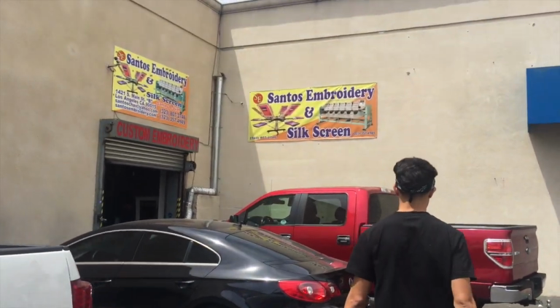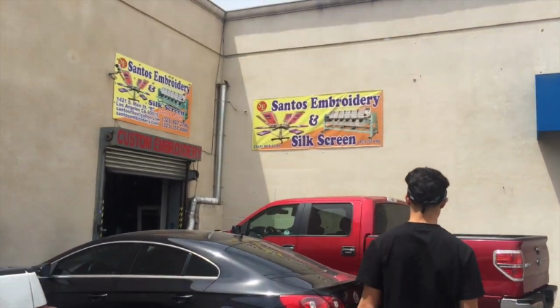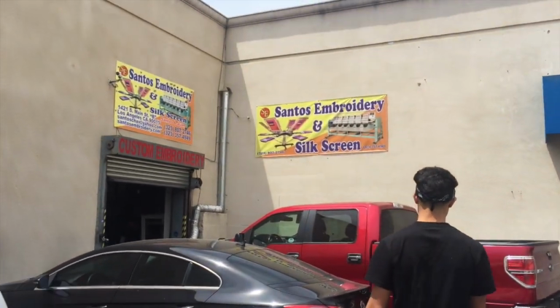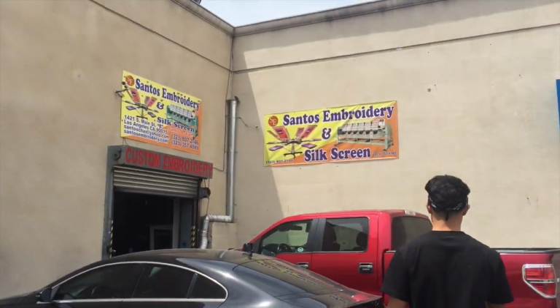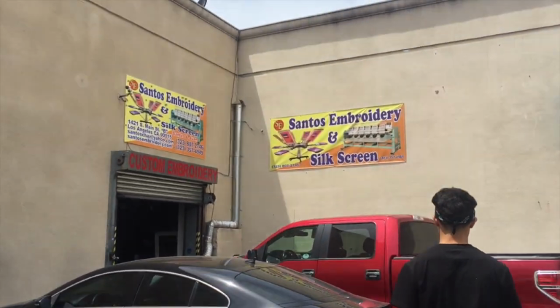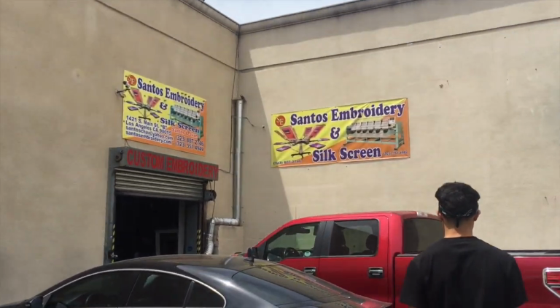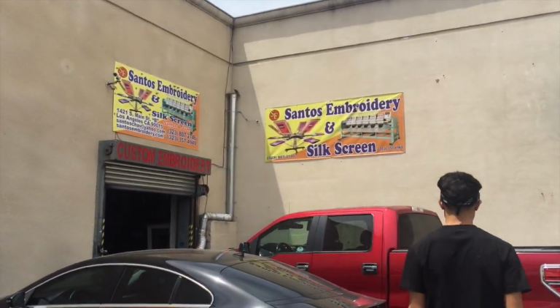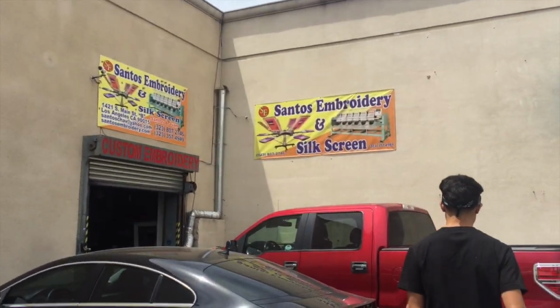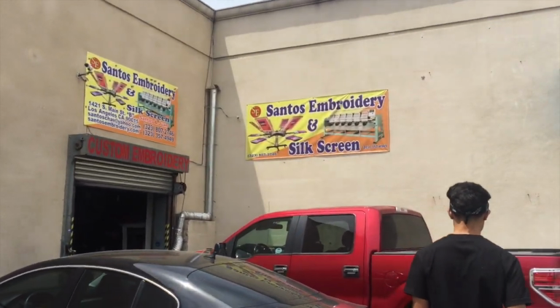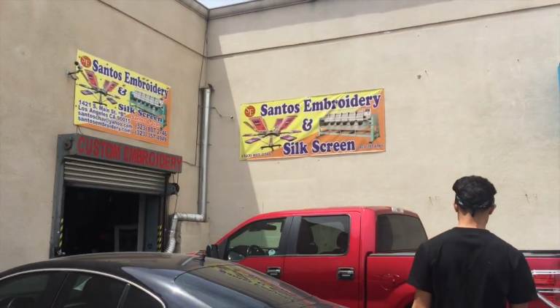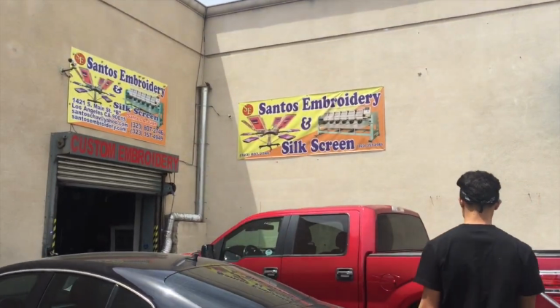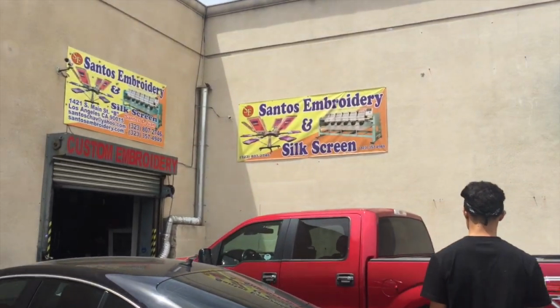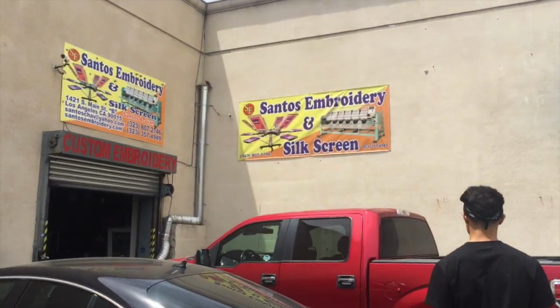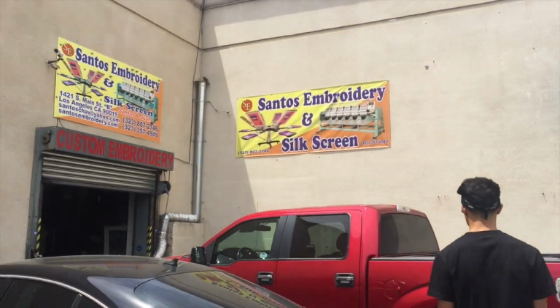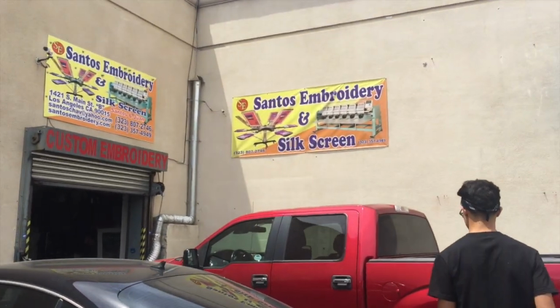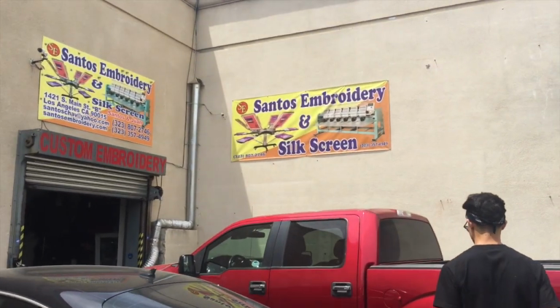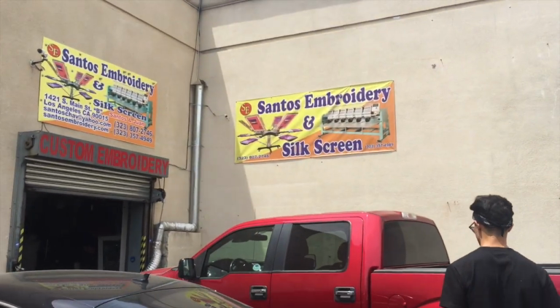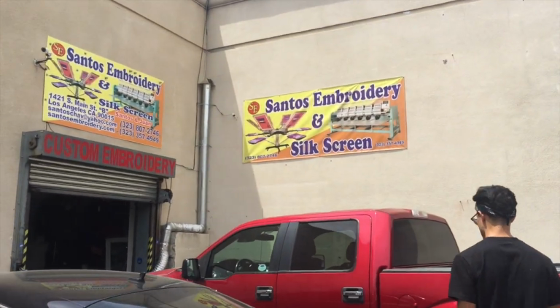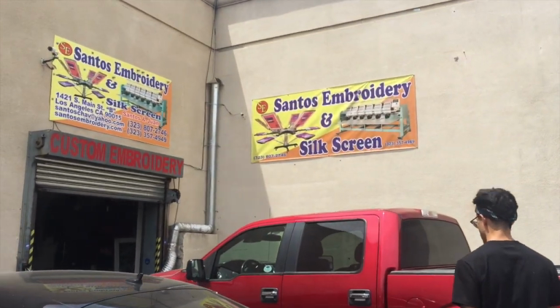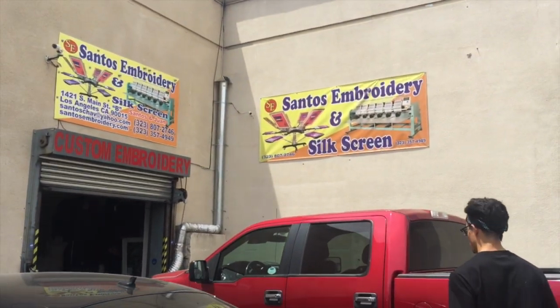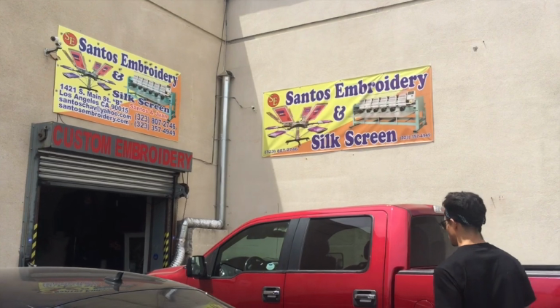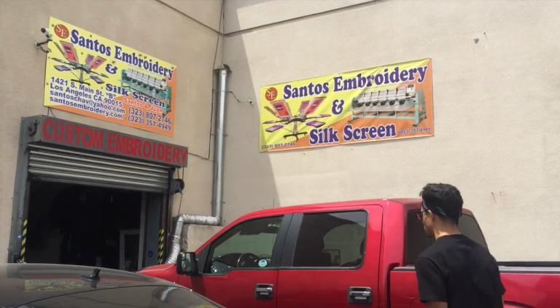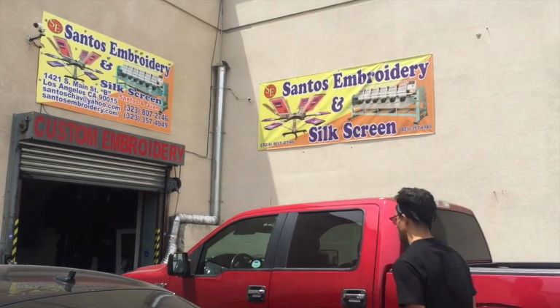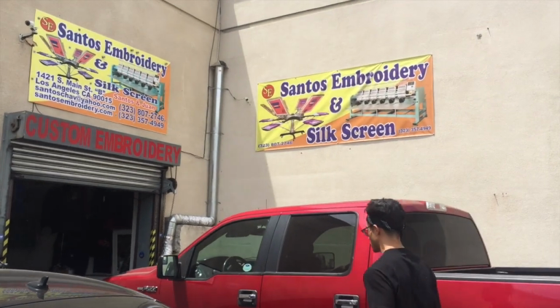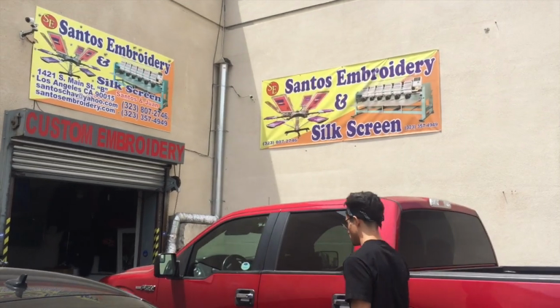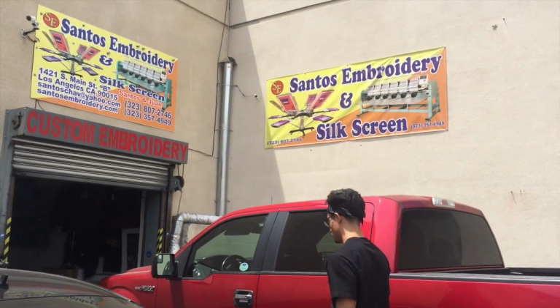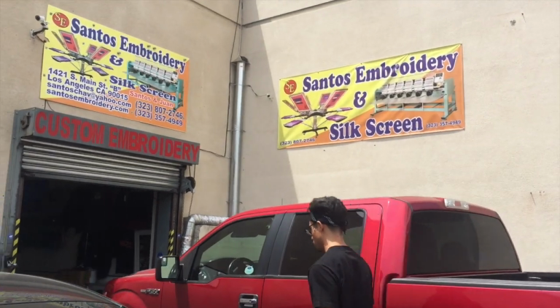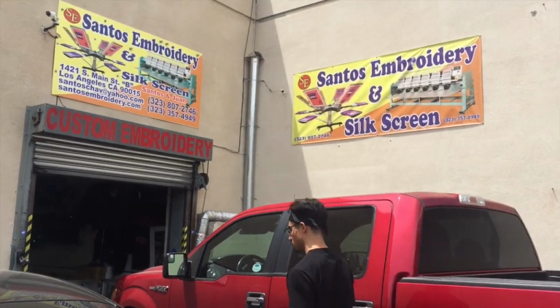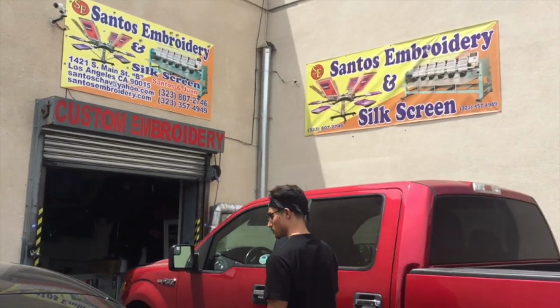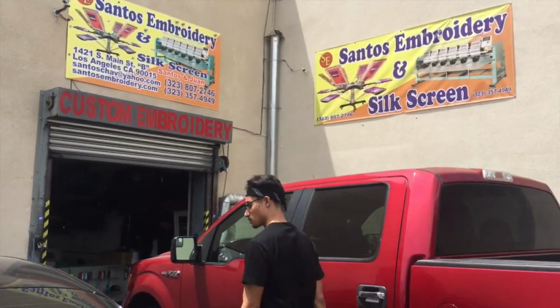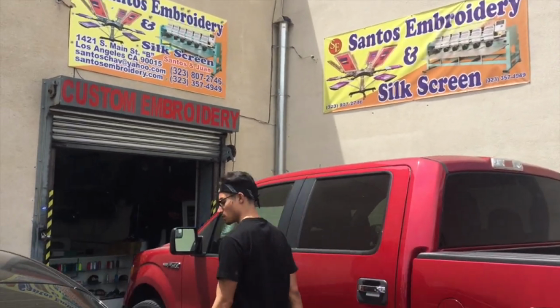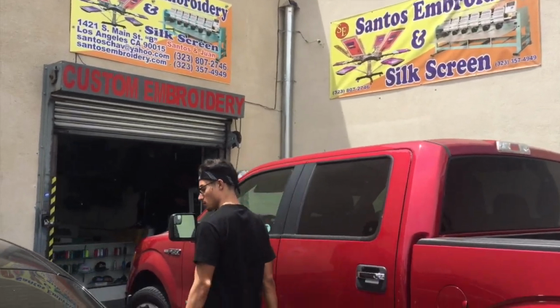Right next door, conveniently, is Santos — he's awesome. We trust him with all of our embroidery, all of our hats.